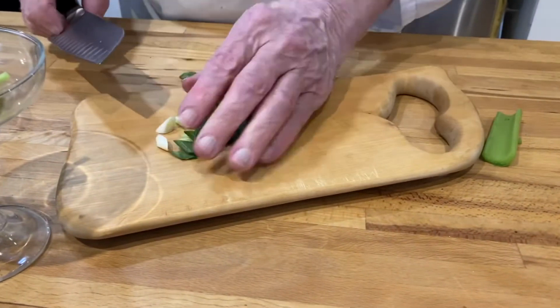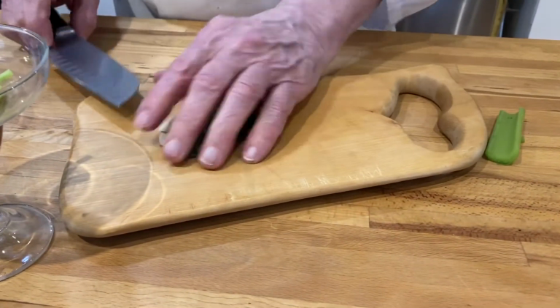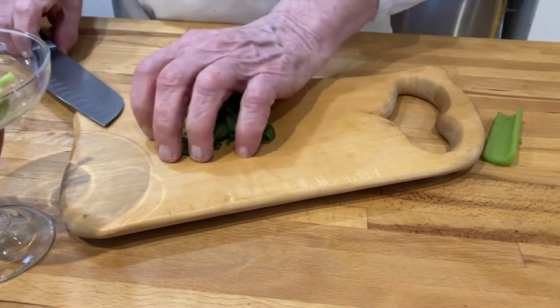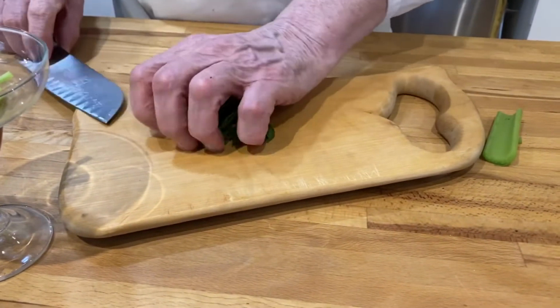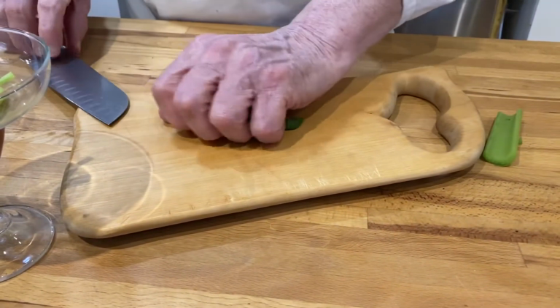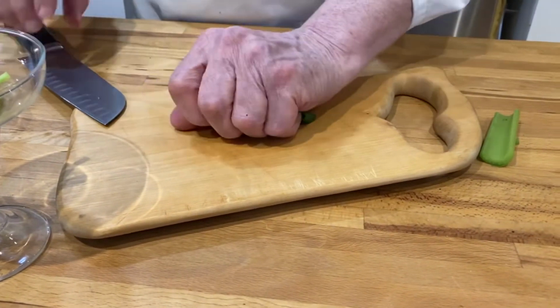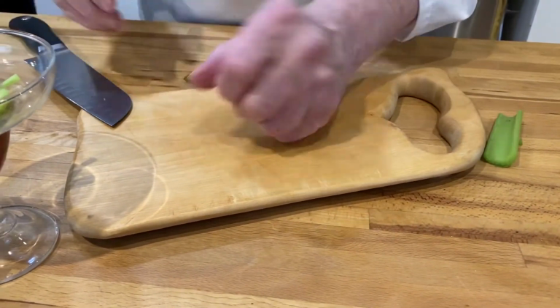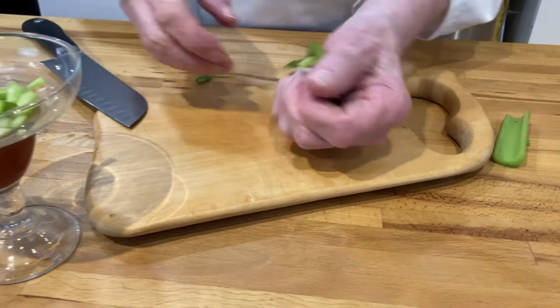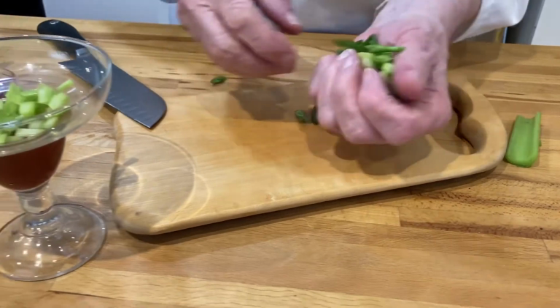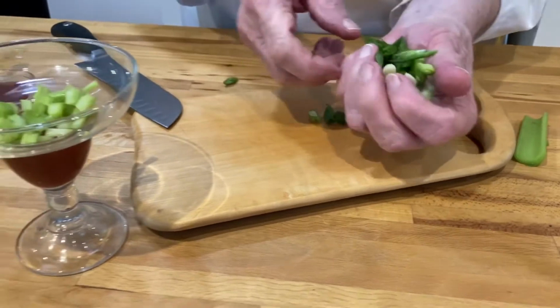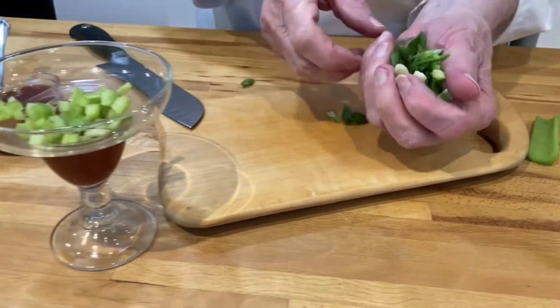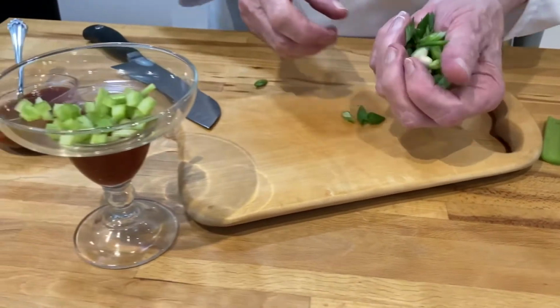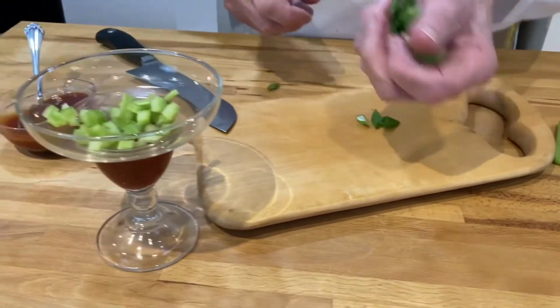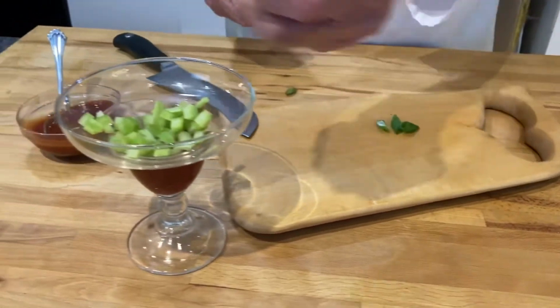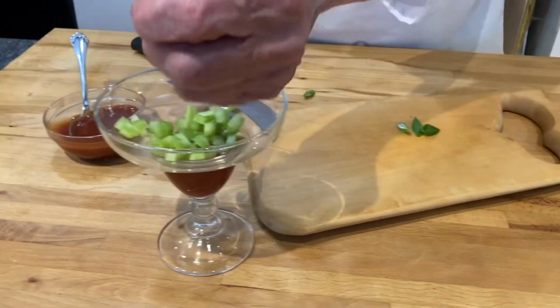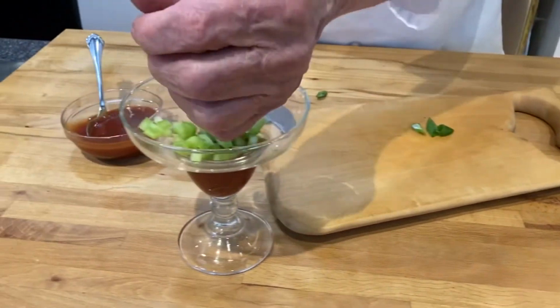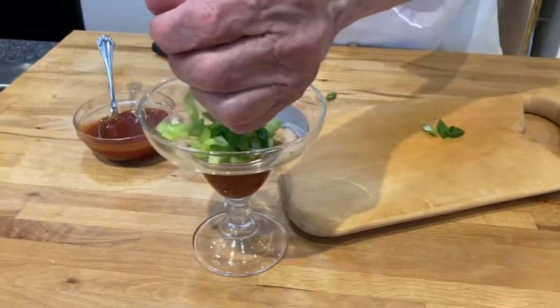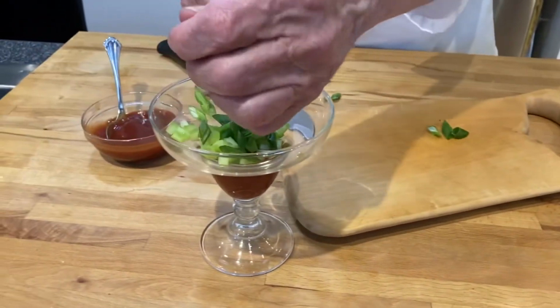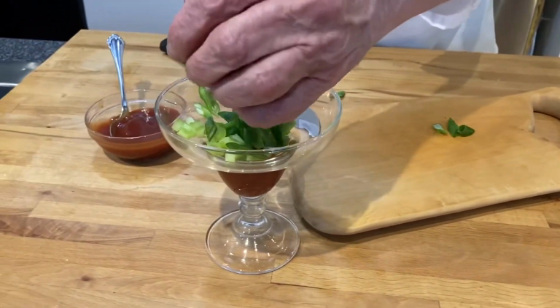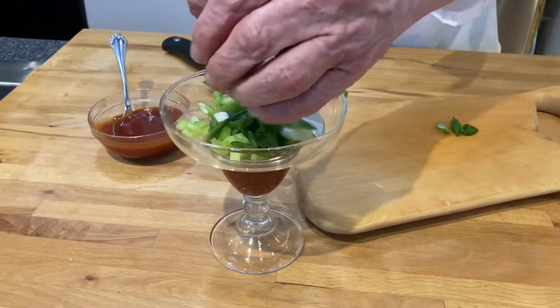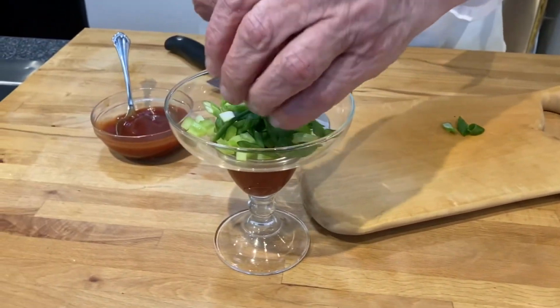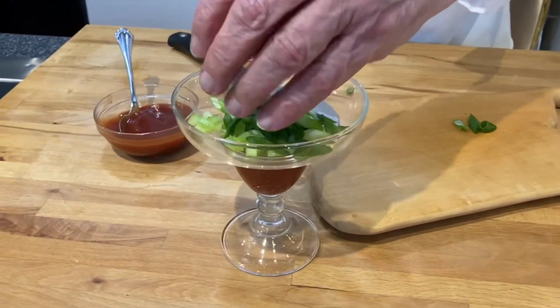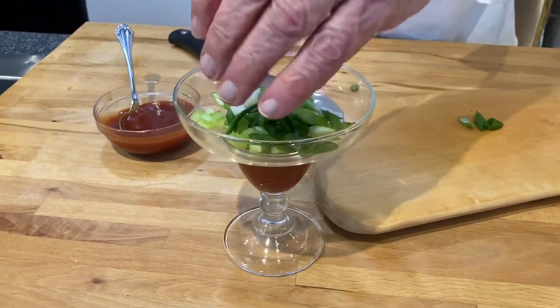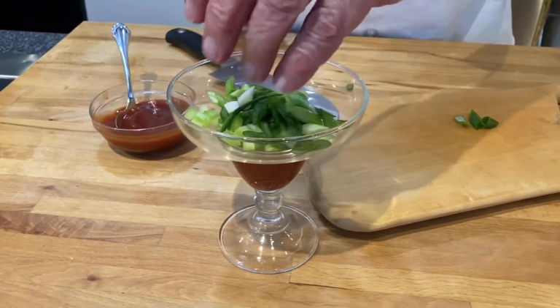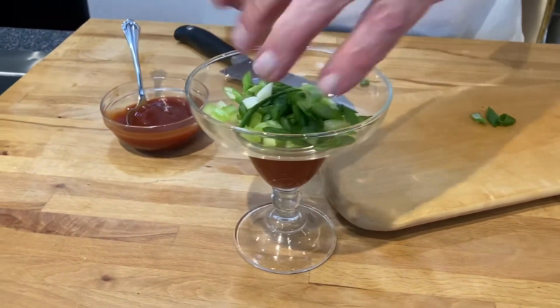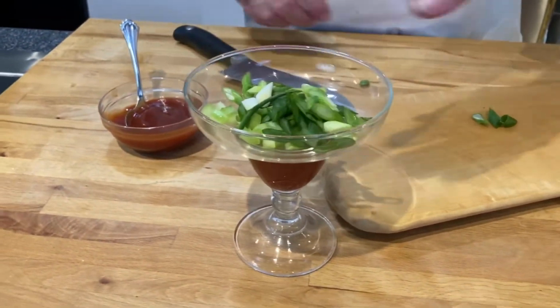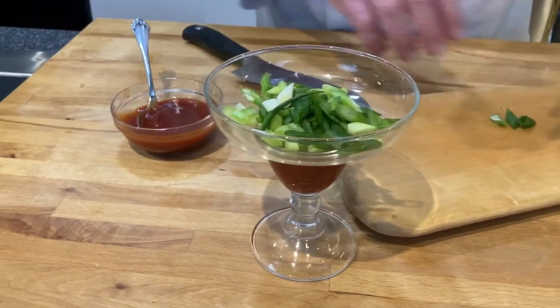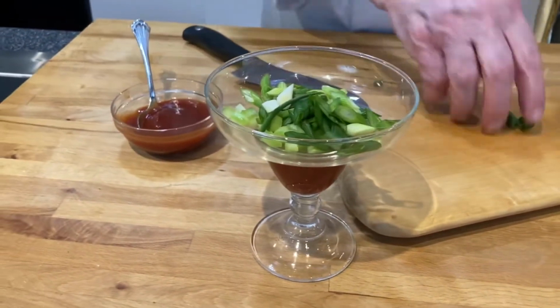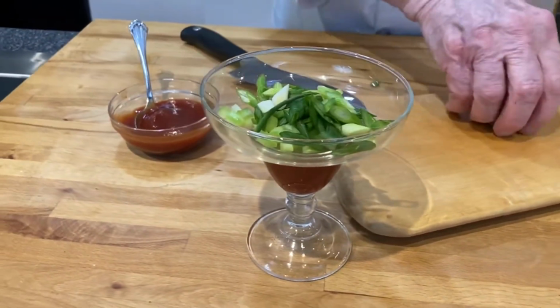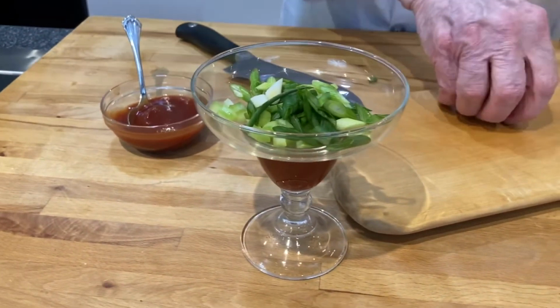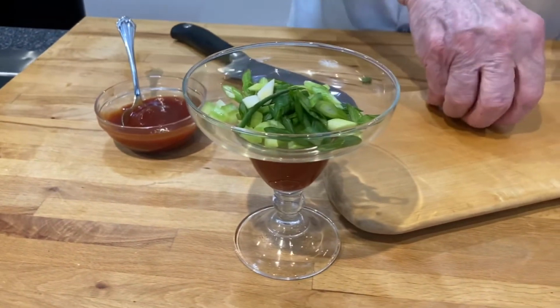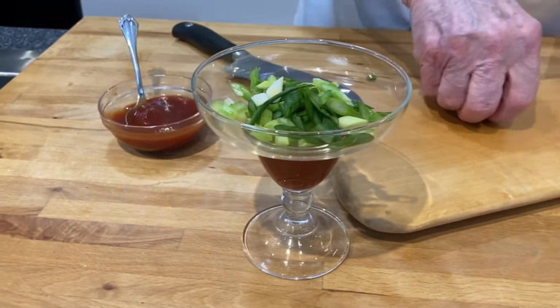So now we'll just take some of the green onion and sprinkle it around there like that.